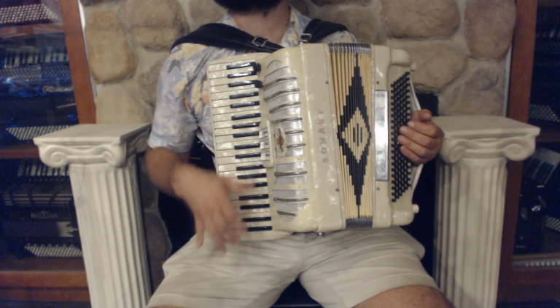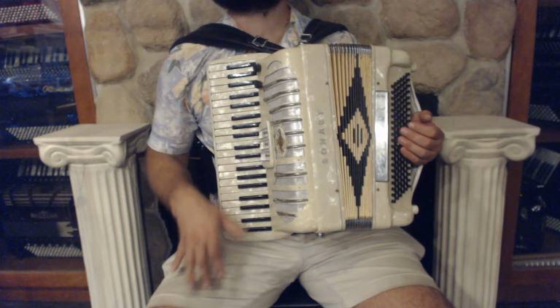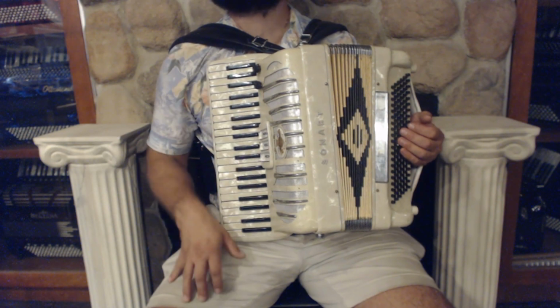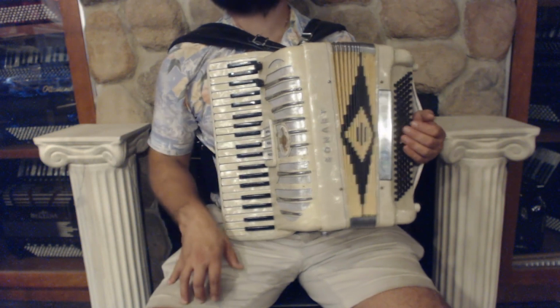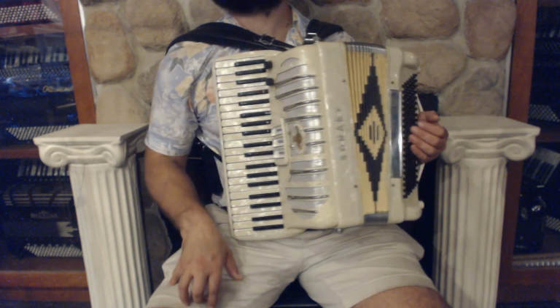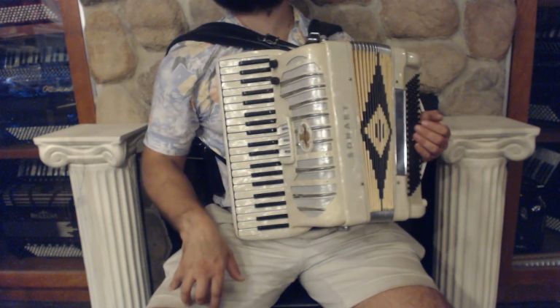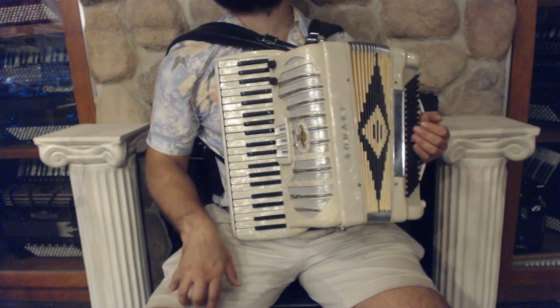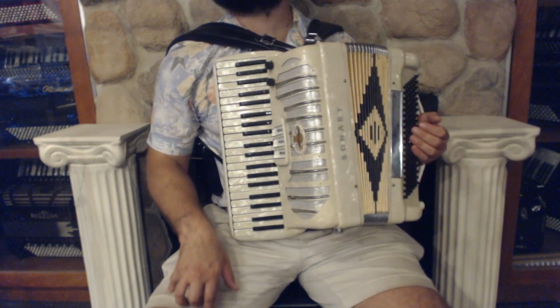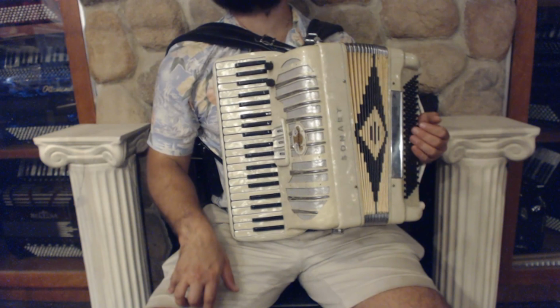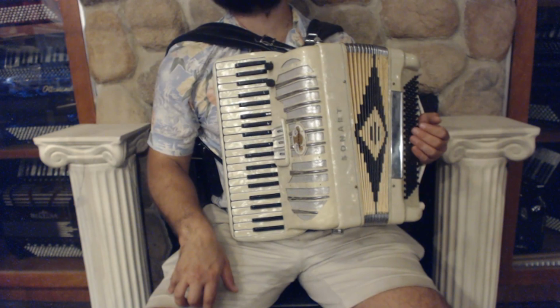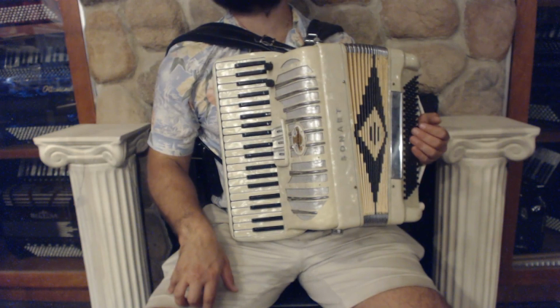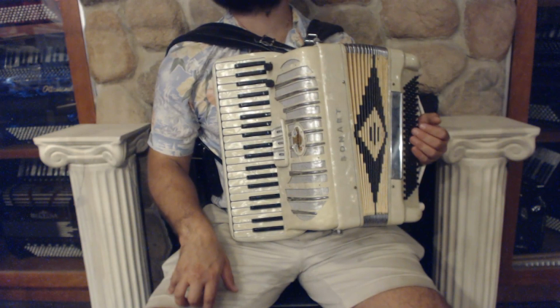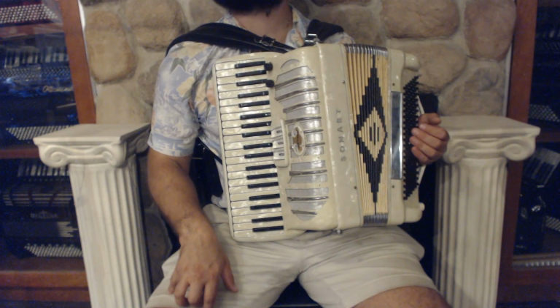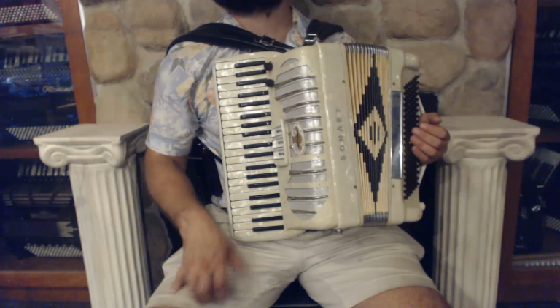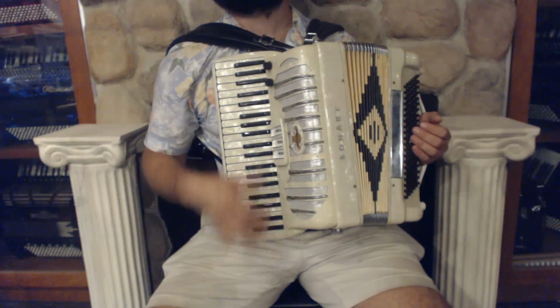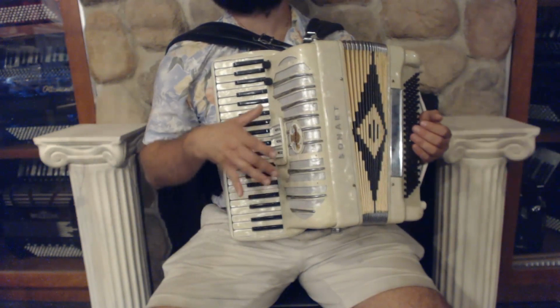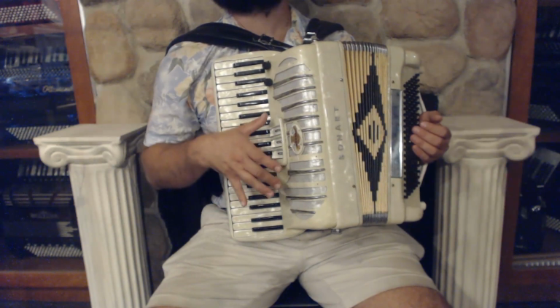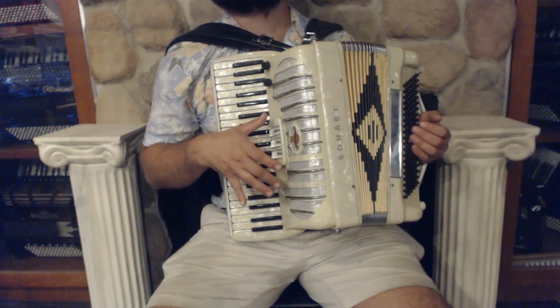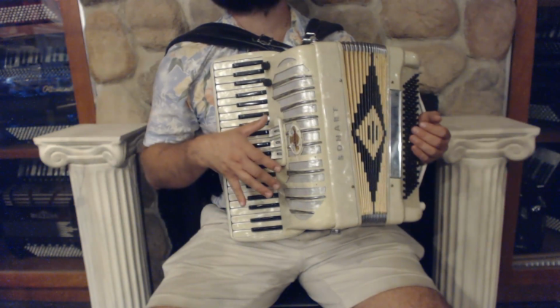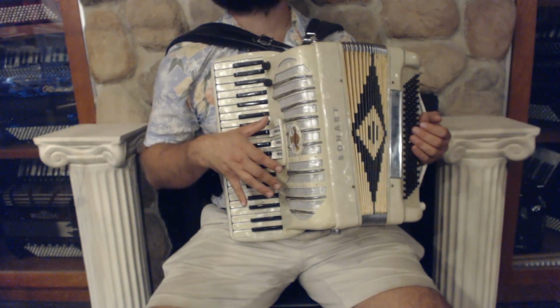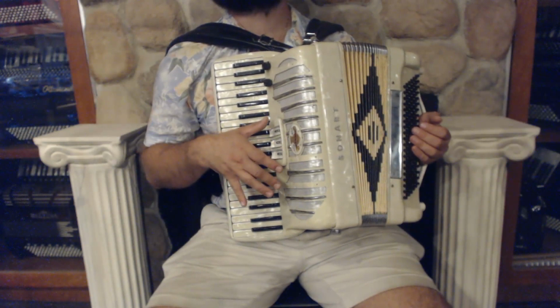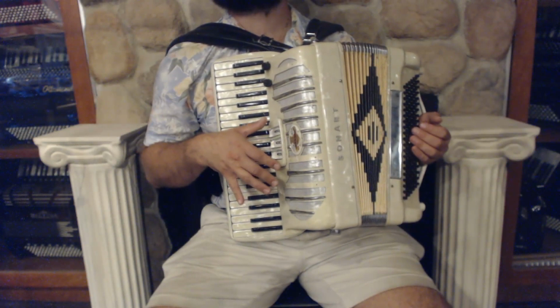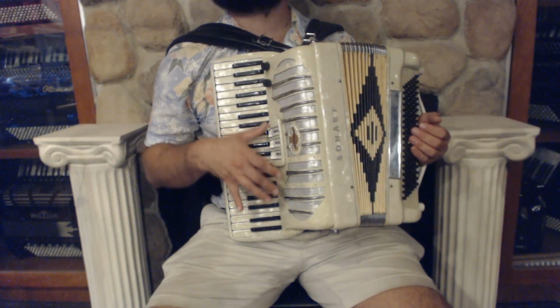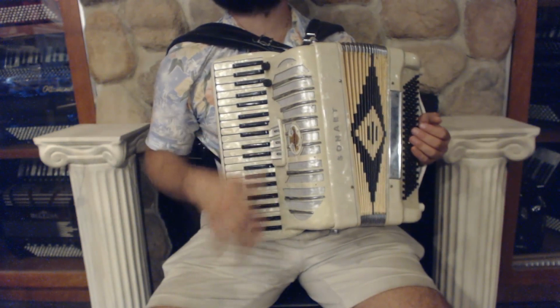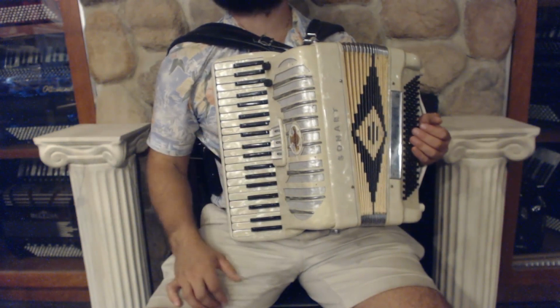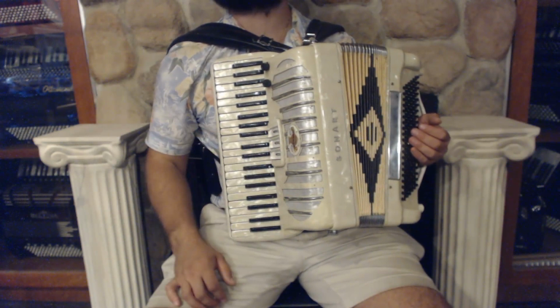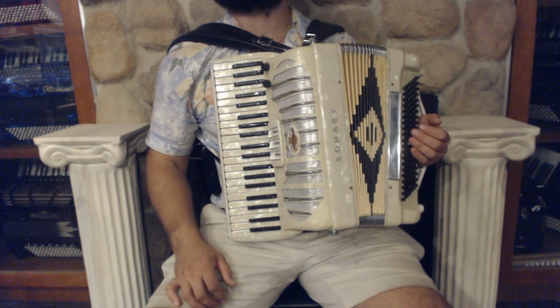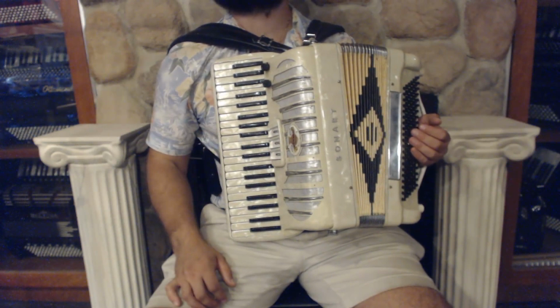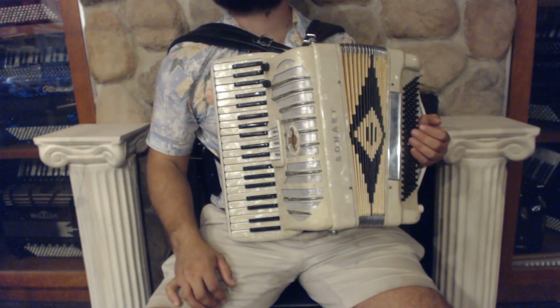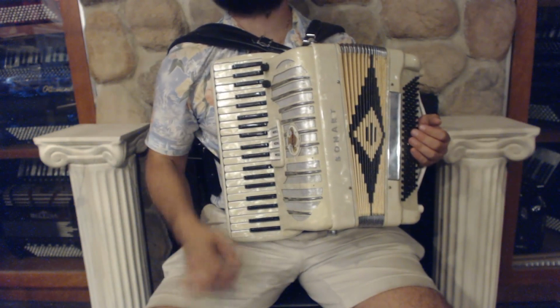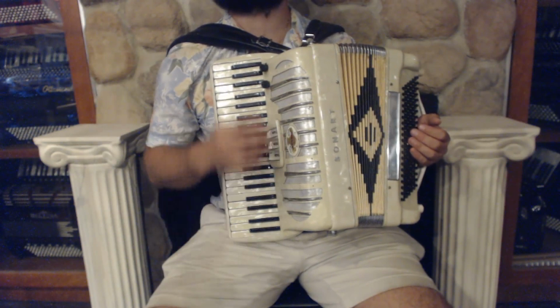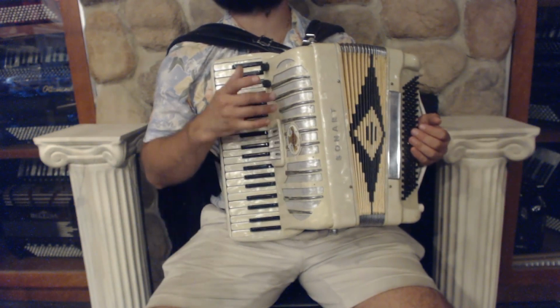On the treble side we have 41 keys, 3 register switches and 2 sets of reeds, plus microphones.